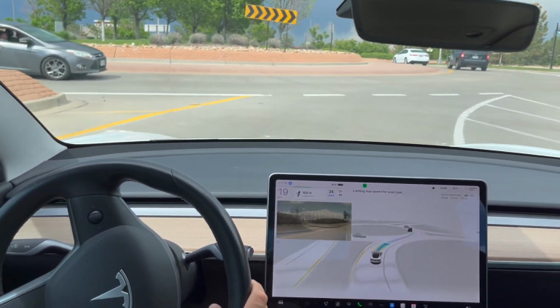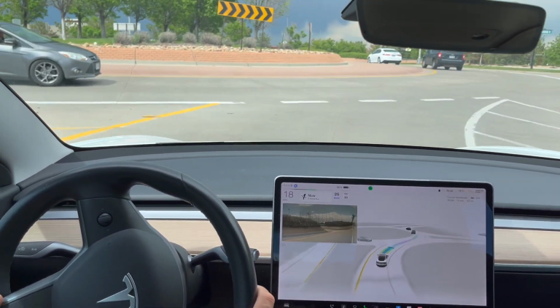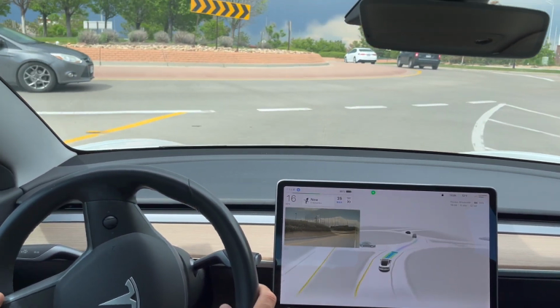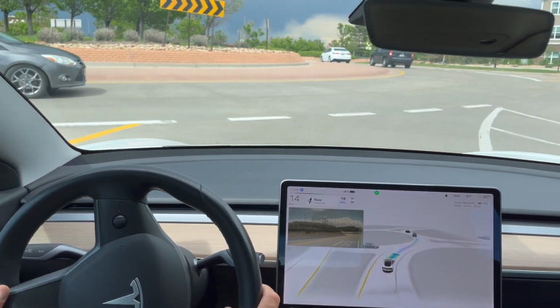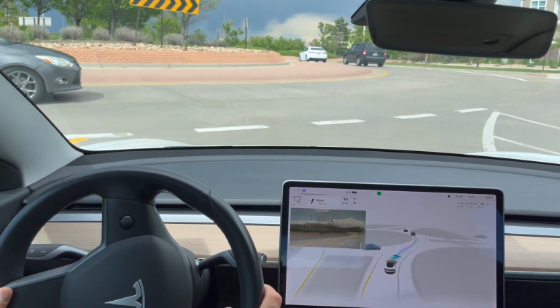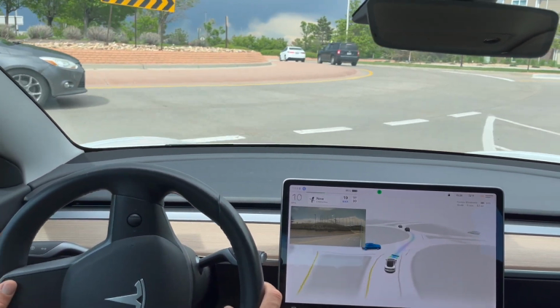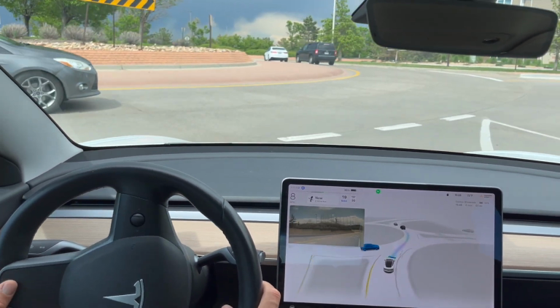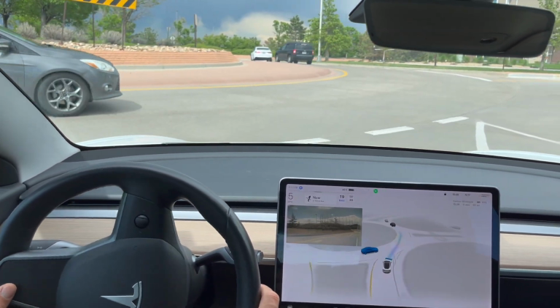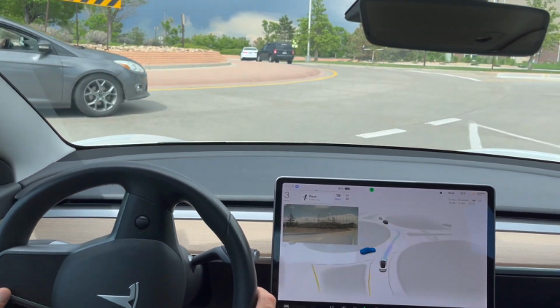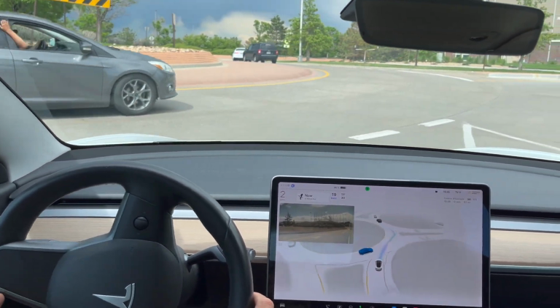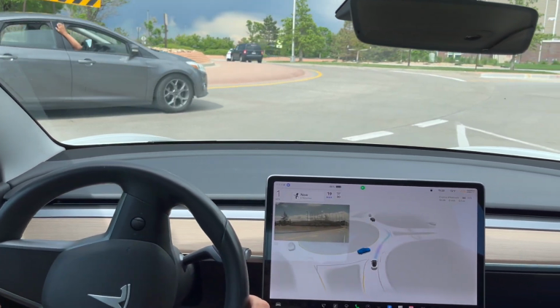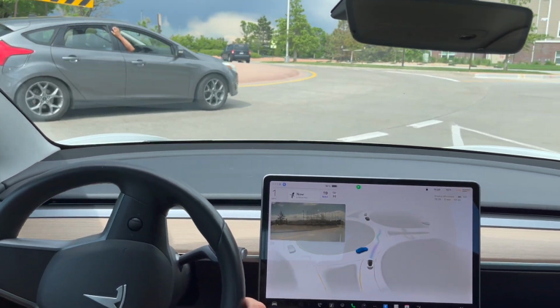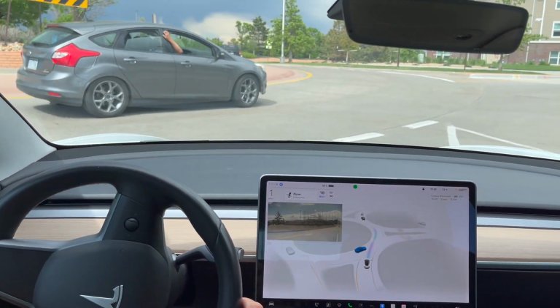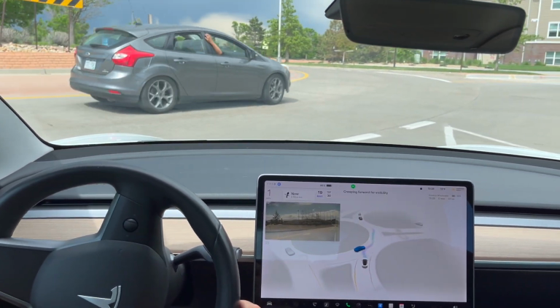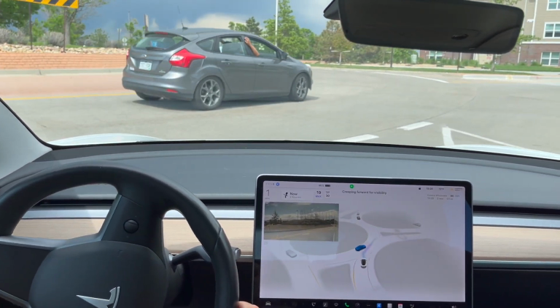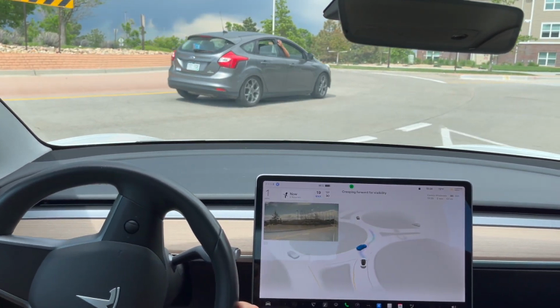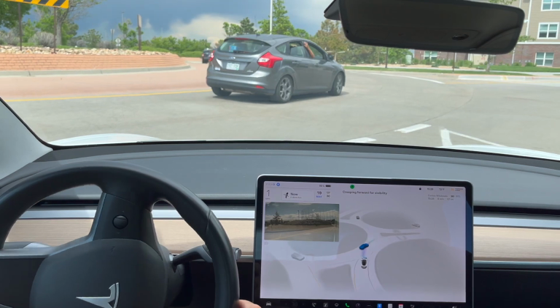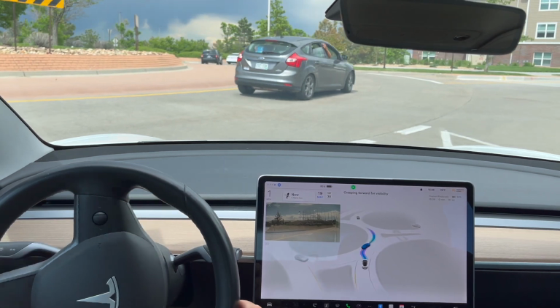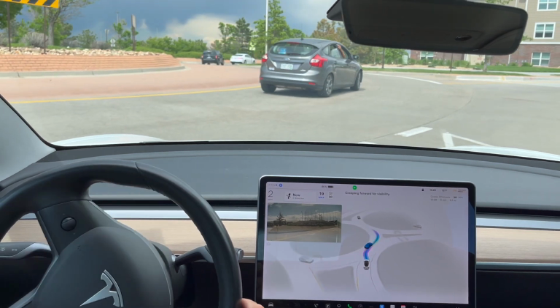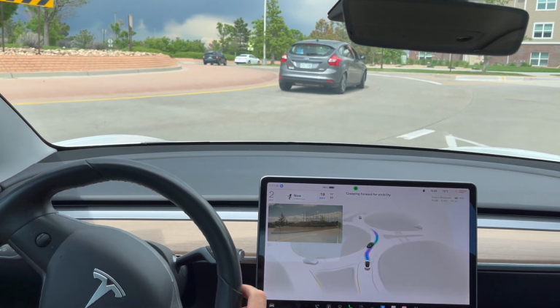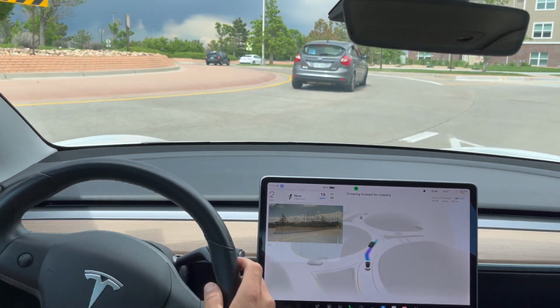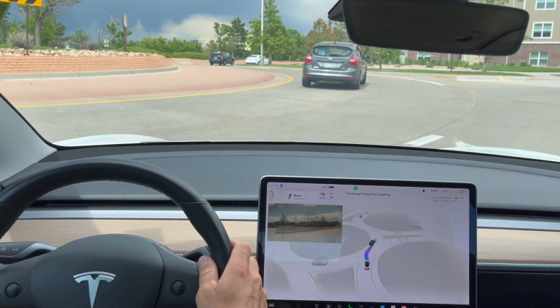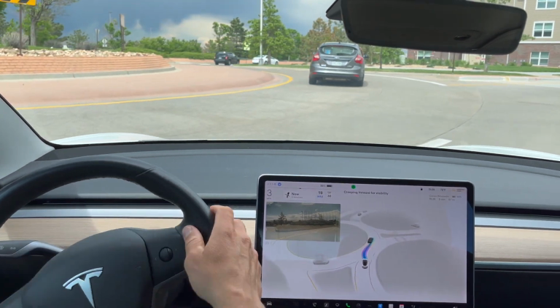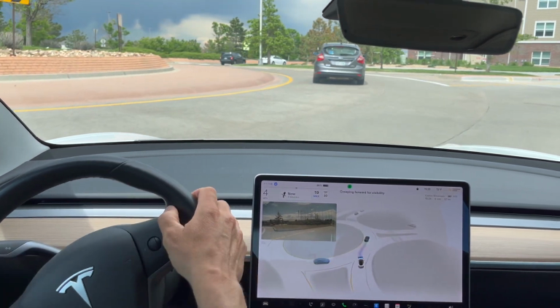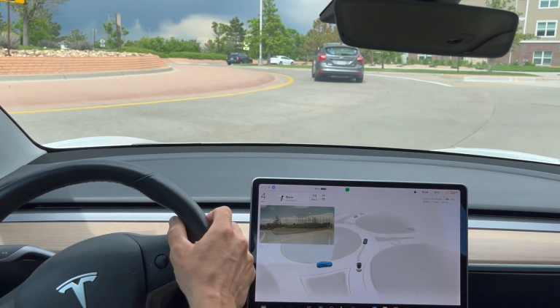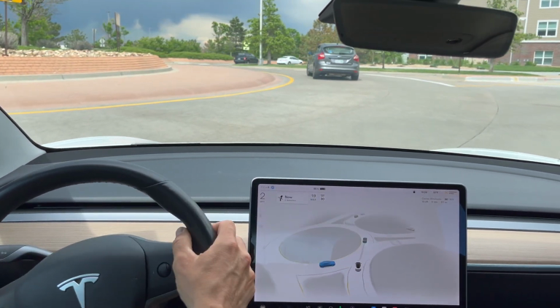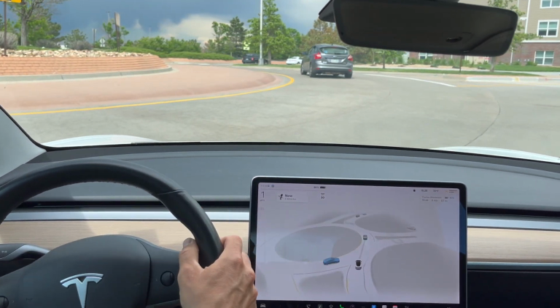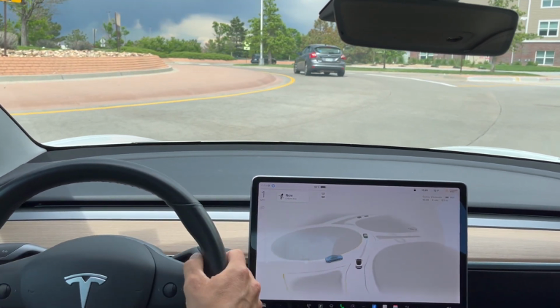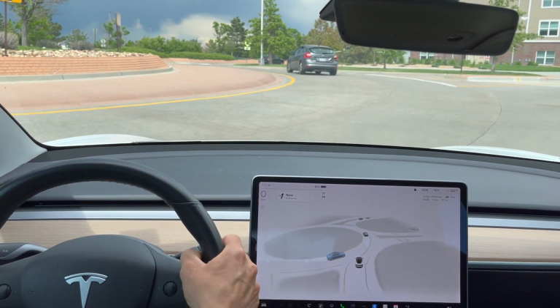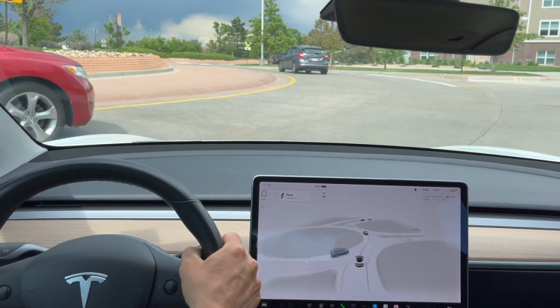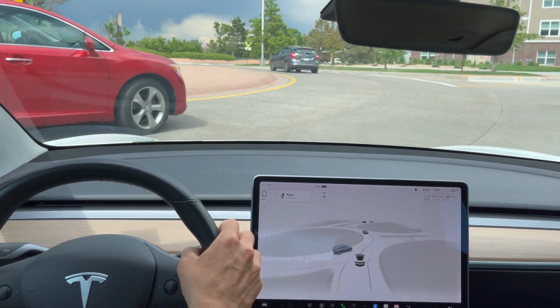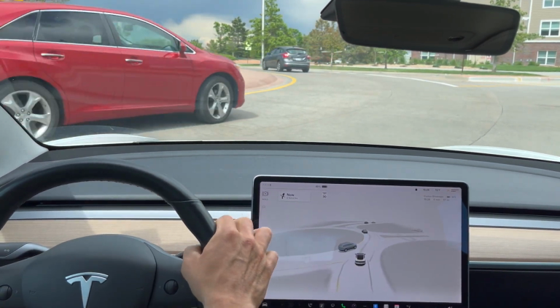So it does need to stop and it does stop. We have another car coming, it is creepy, and I'm going to go ahead and take over.